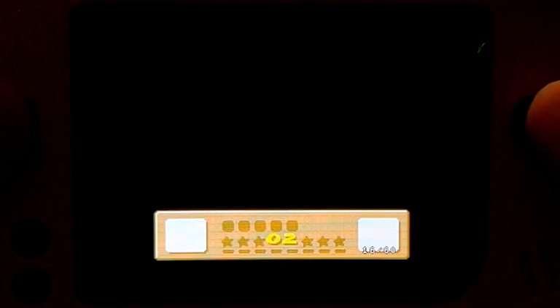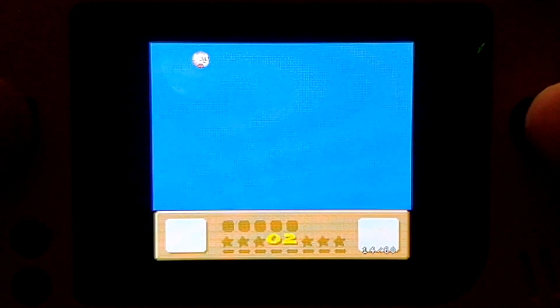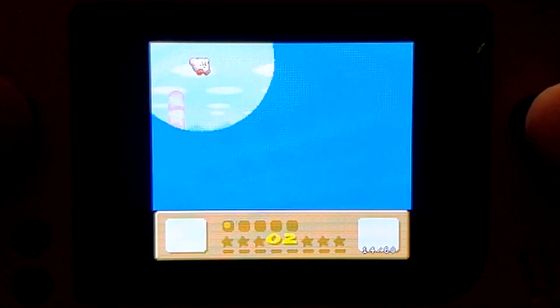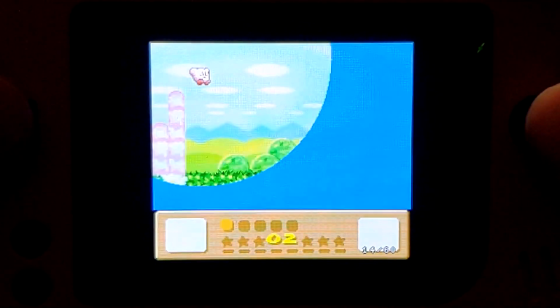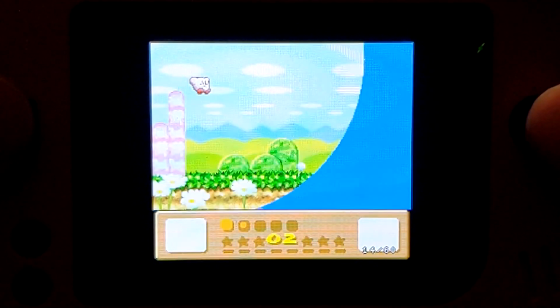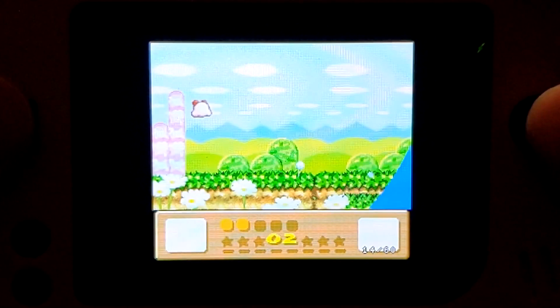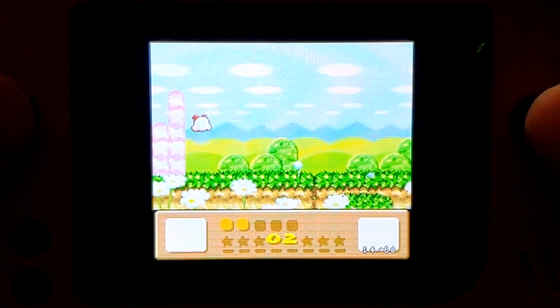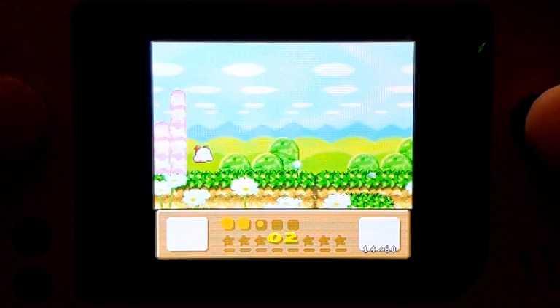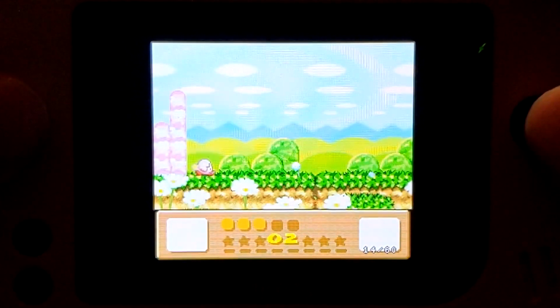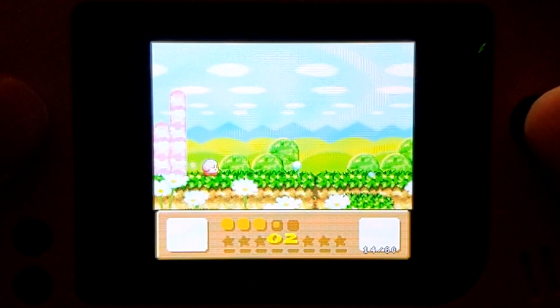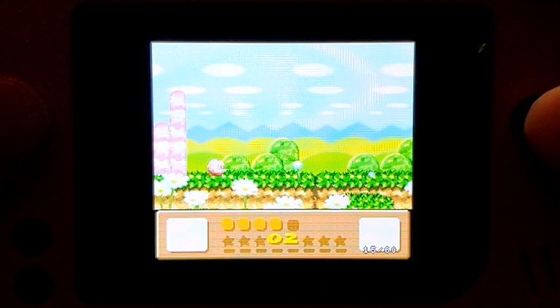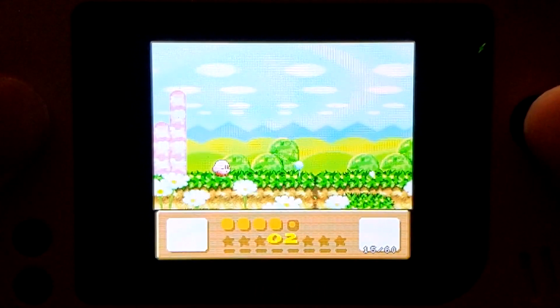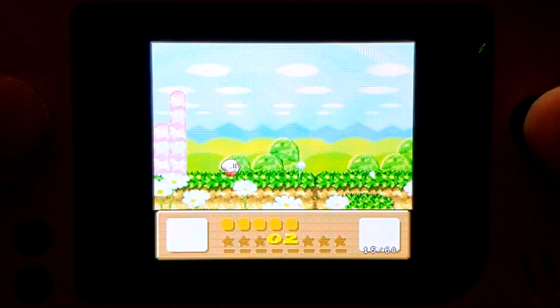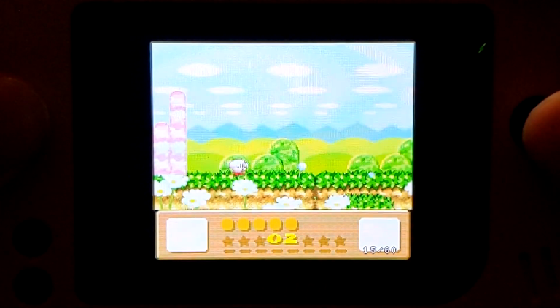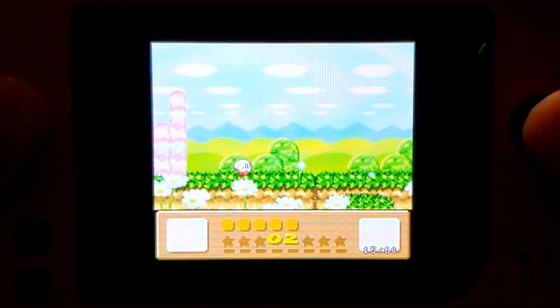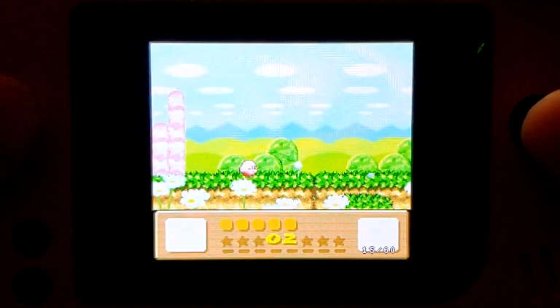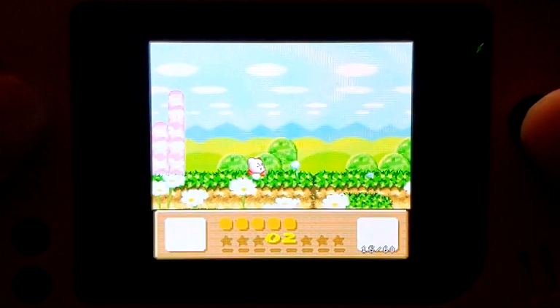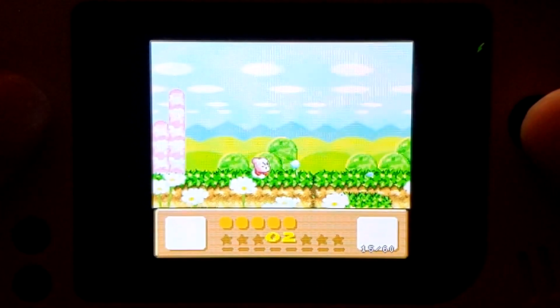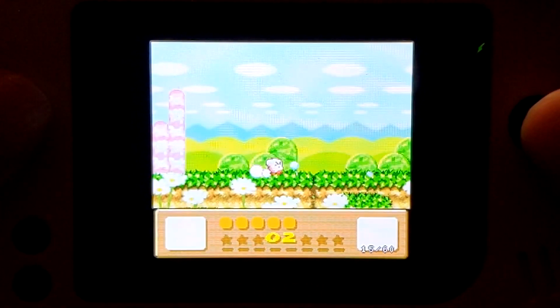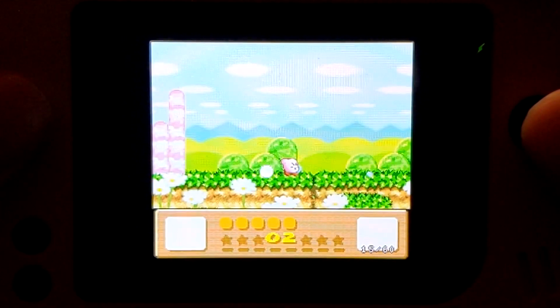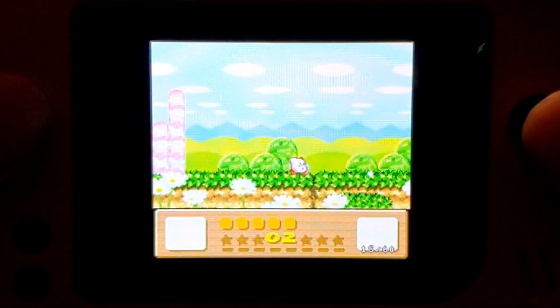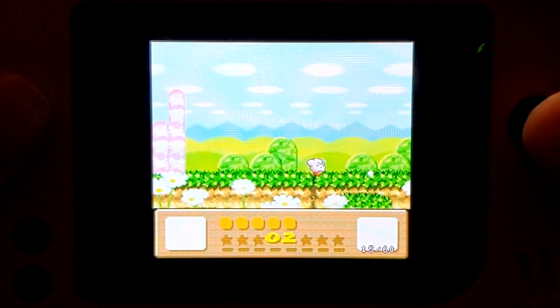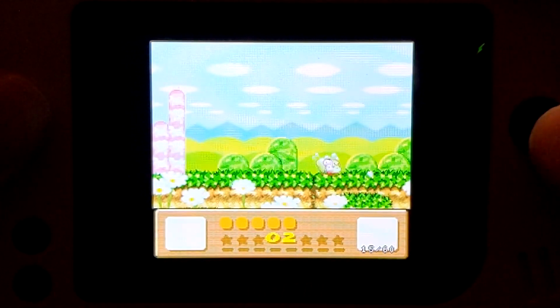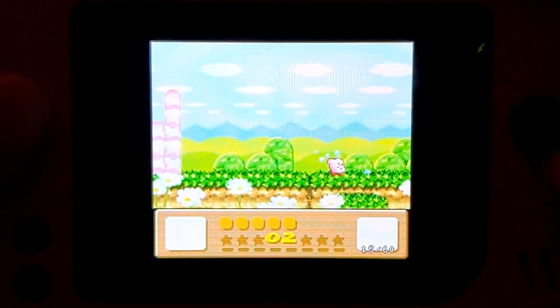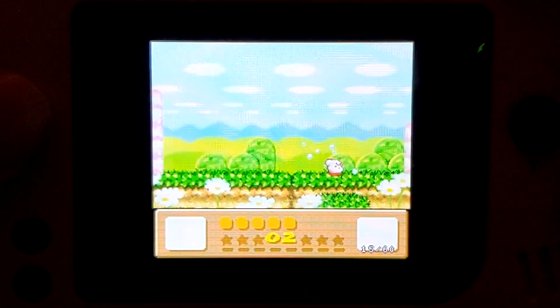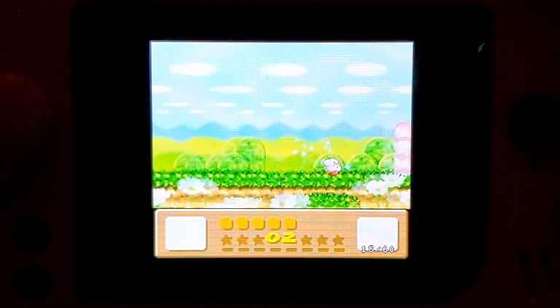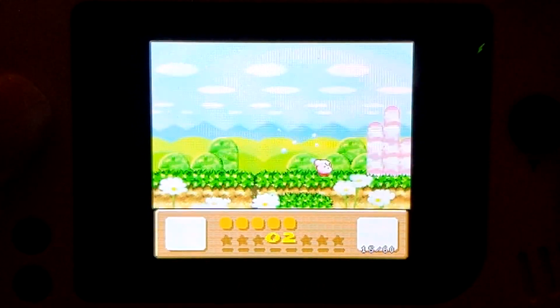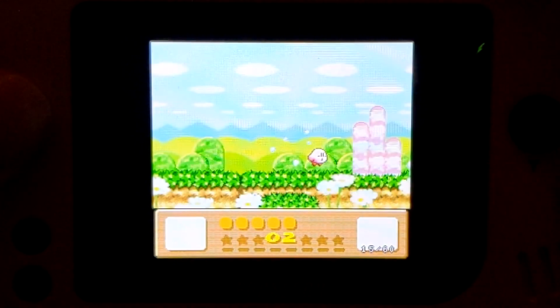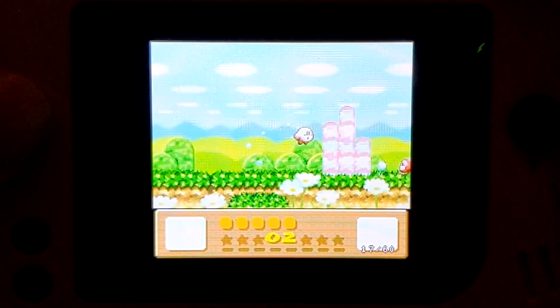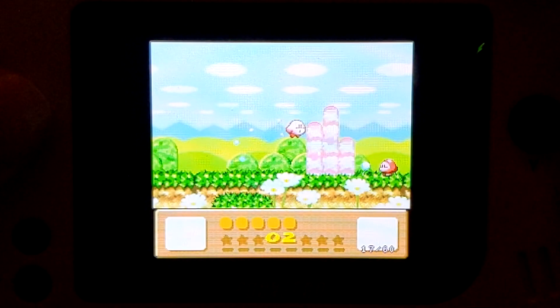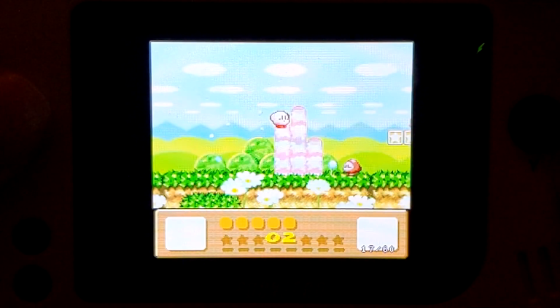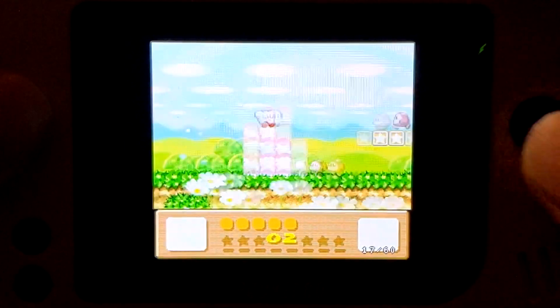Kirby's Dream Land 3 uses the SA-1 chip like Super Mario RPG, so this one is going to be hard to run on this system.